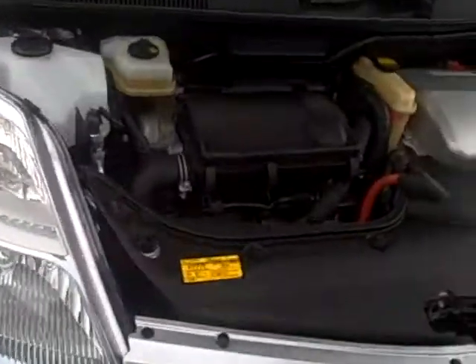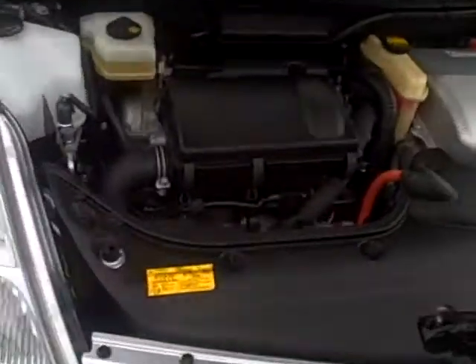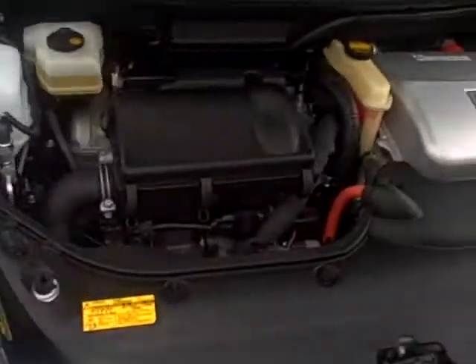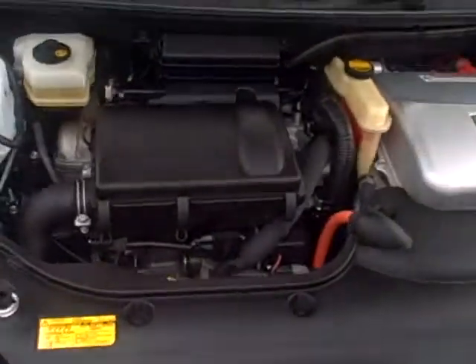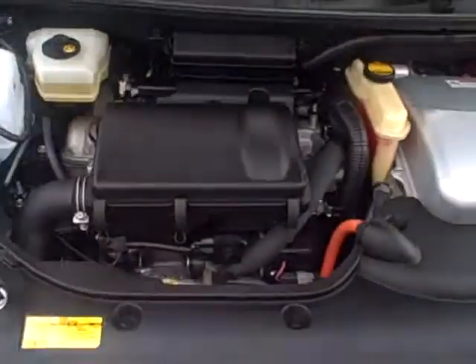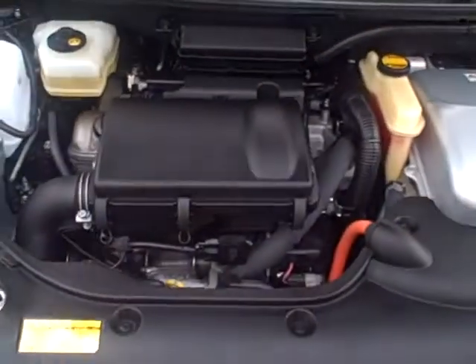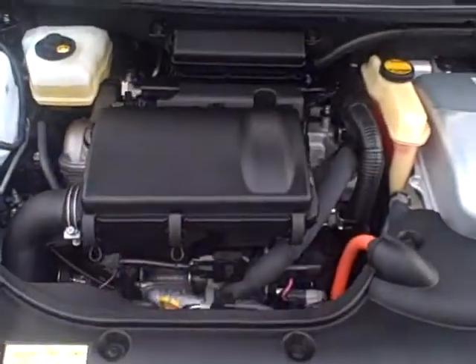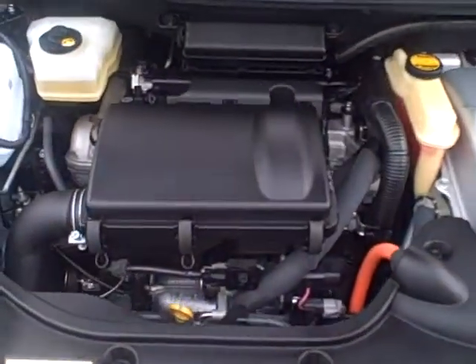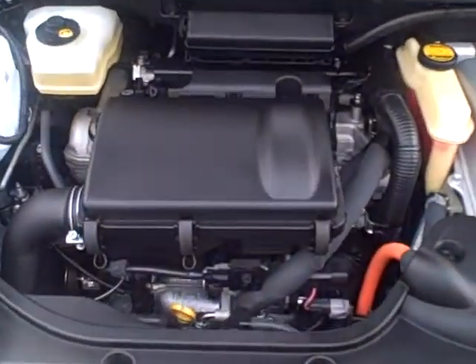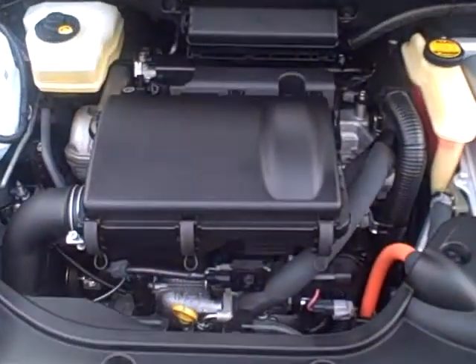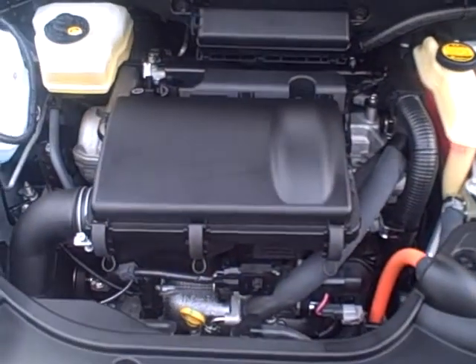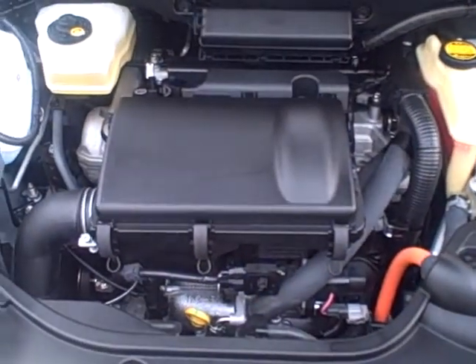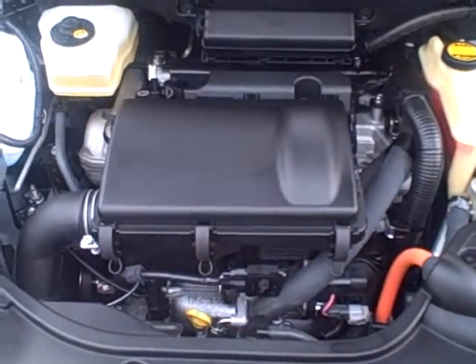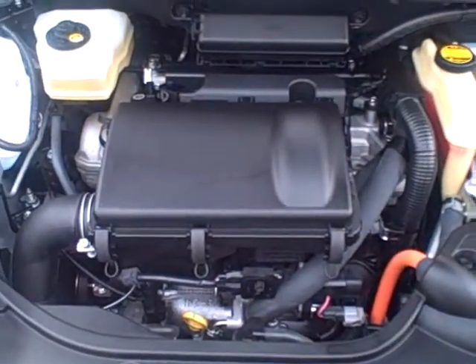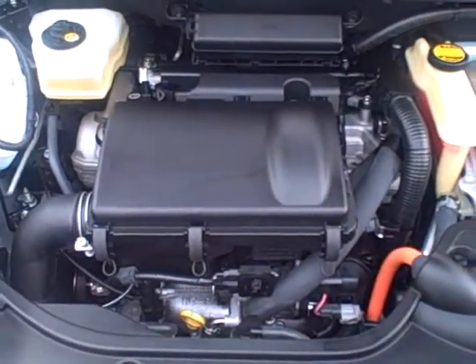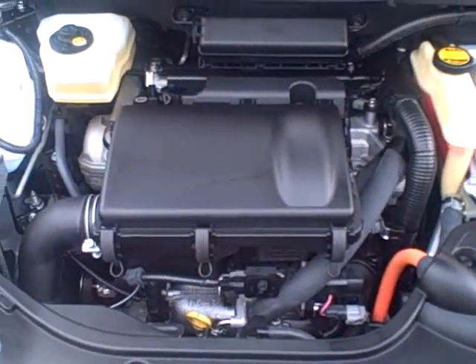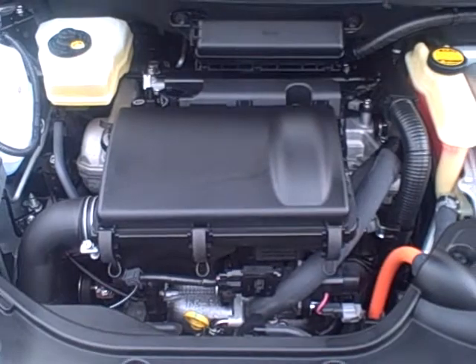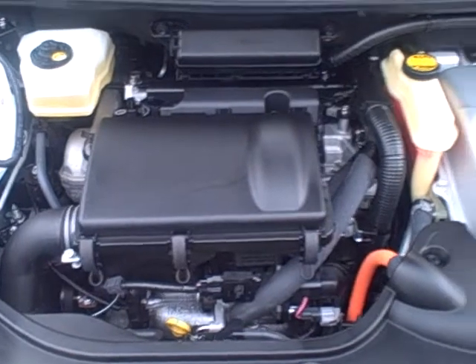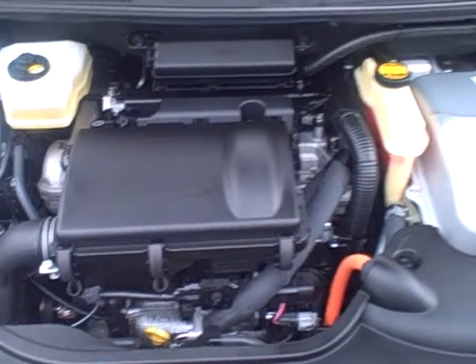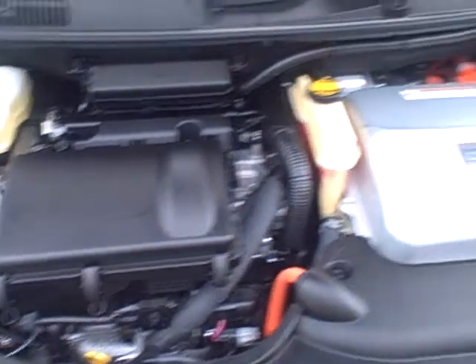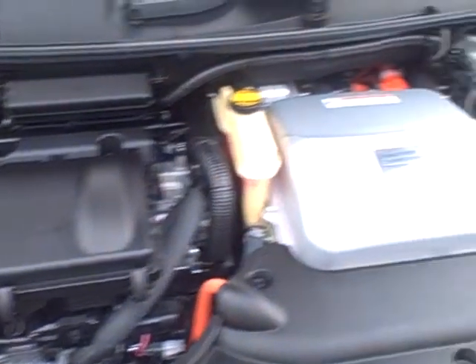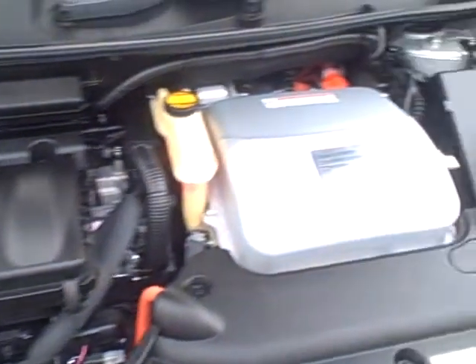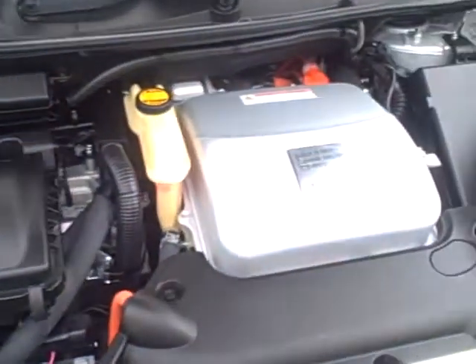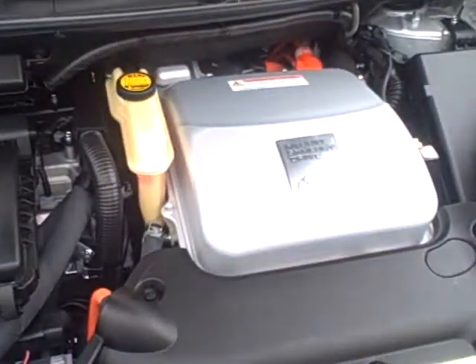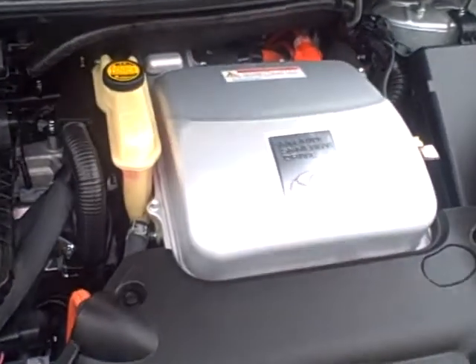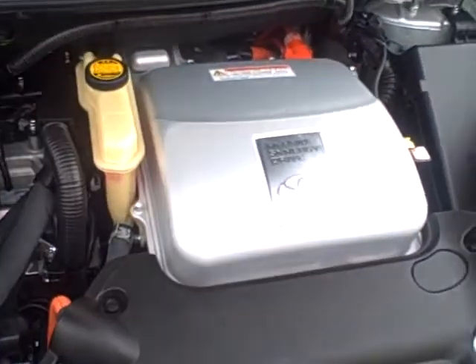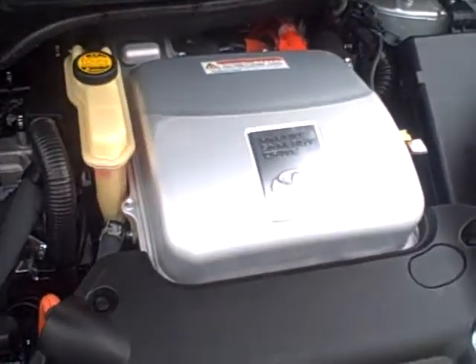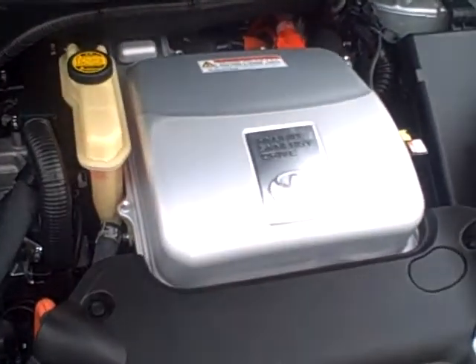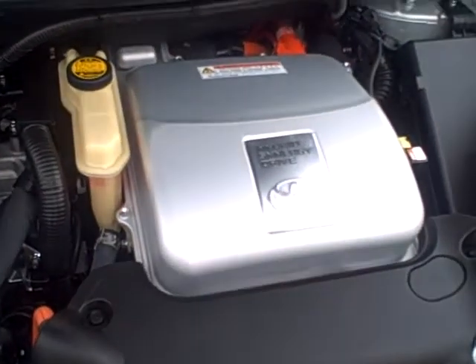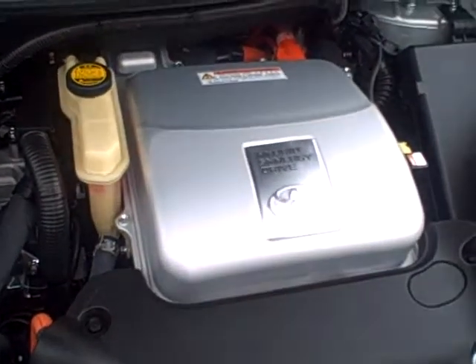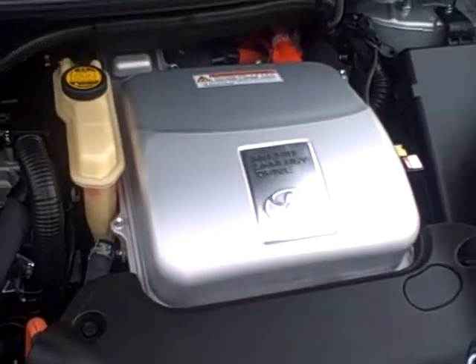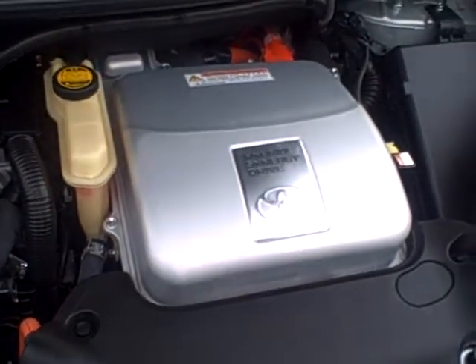And under the hood, we have our 1.5-liter four-cylinder engine backed by the hybrid synergy drive.